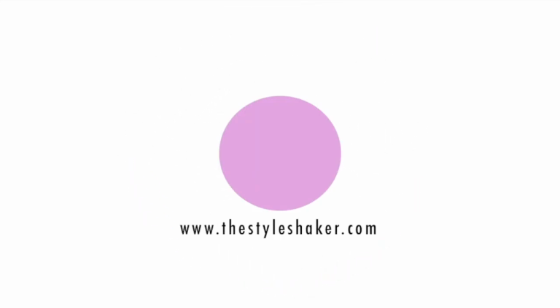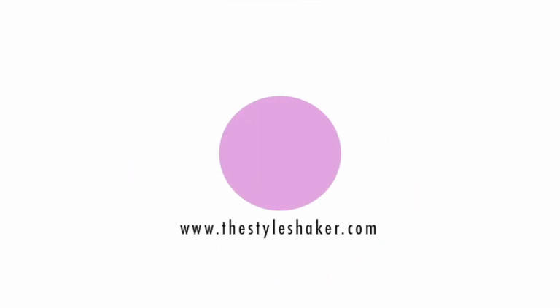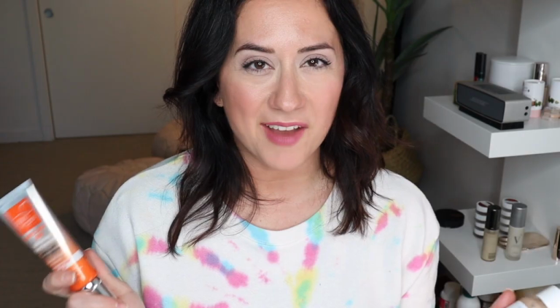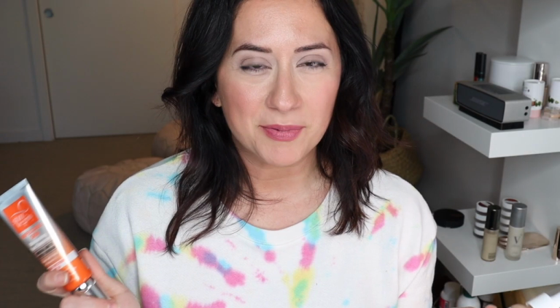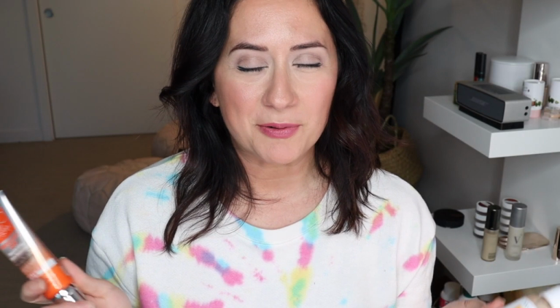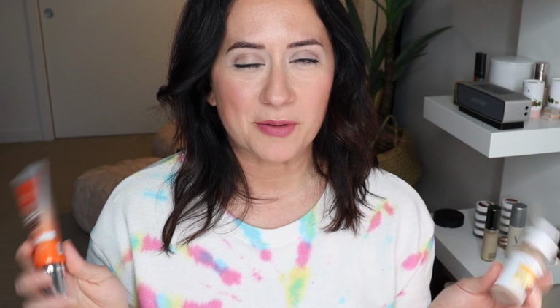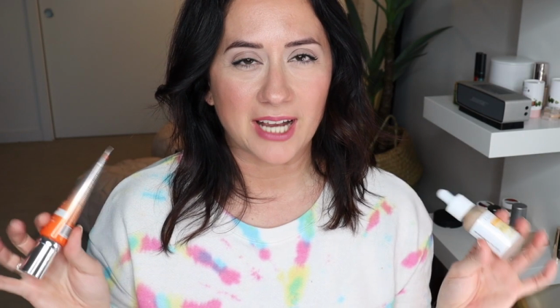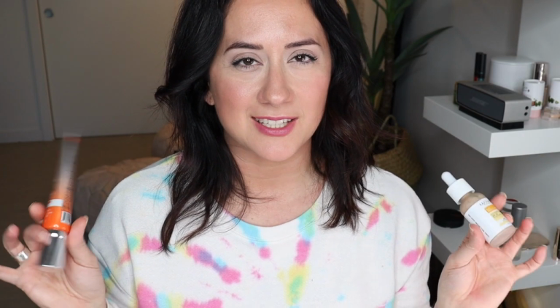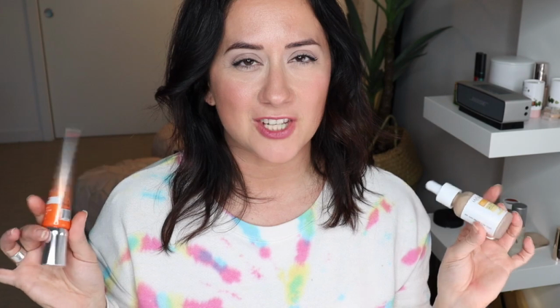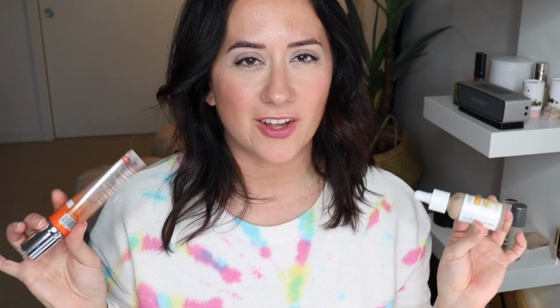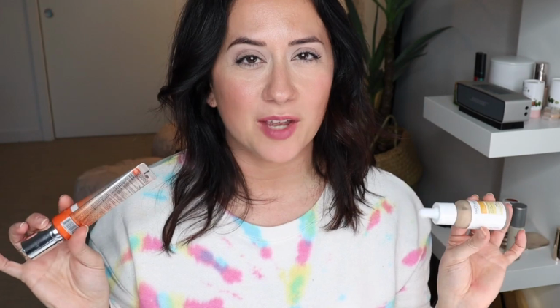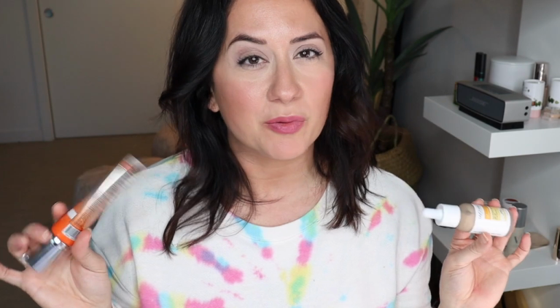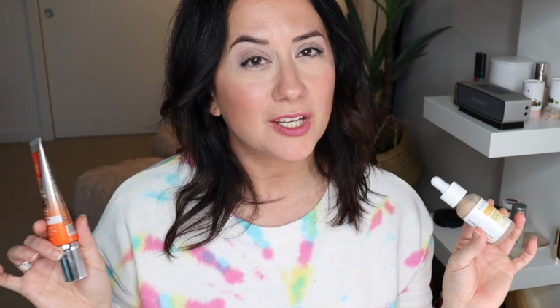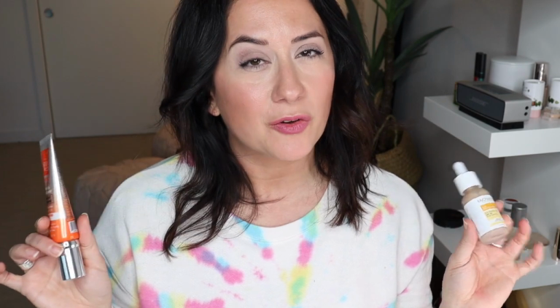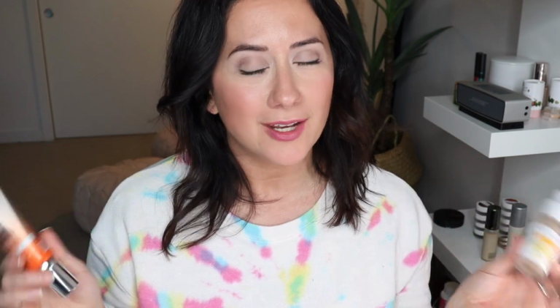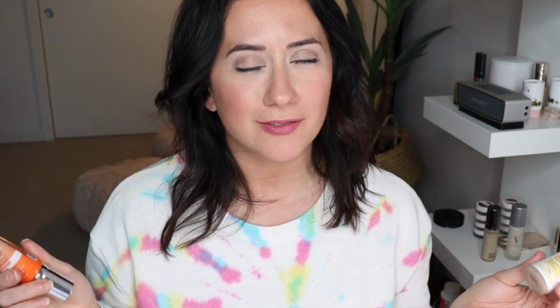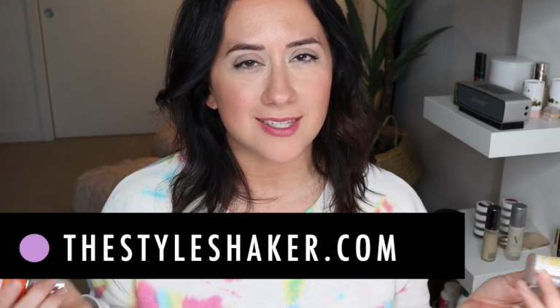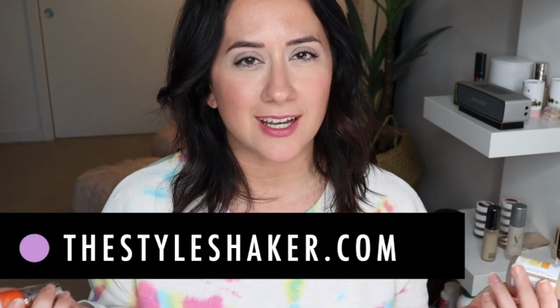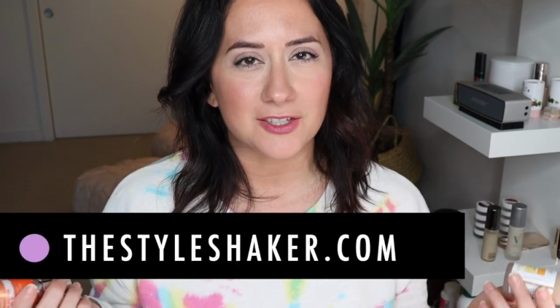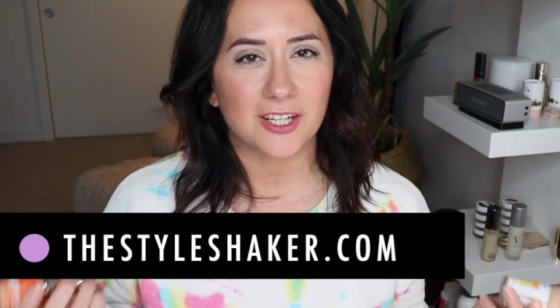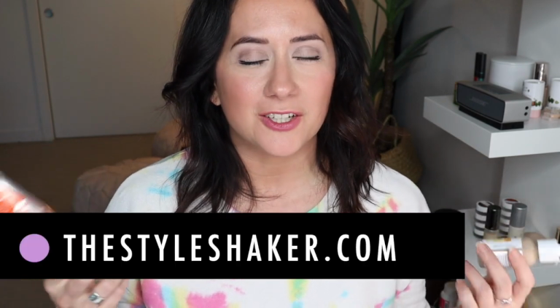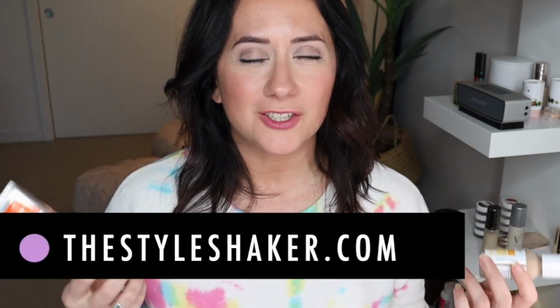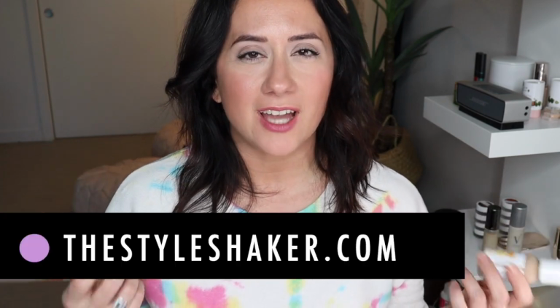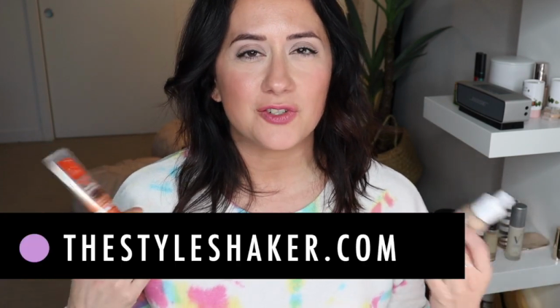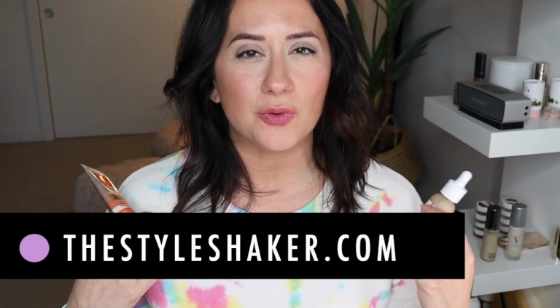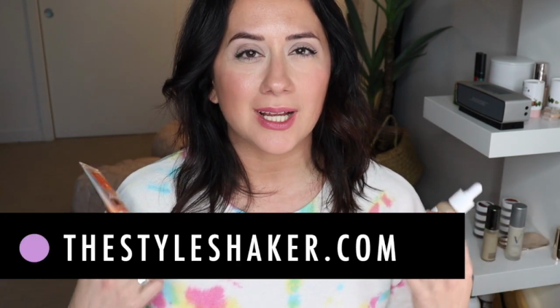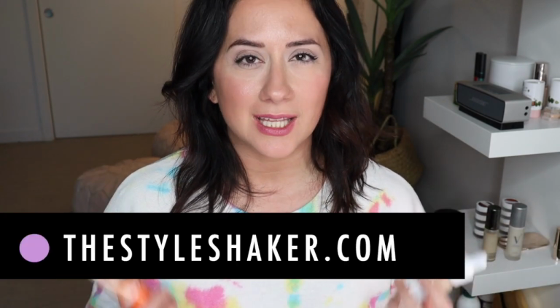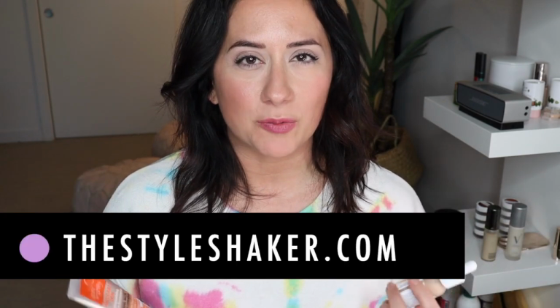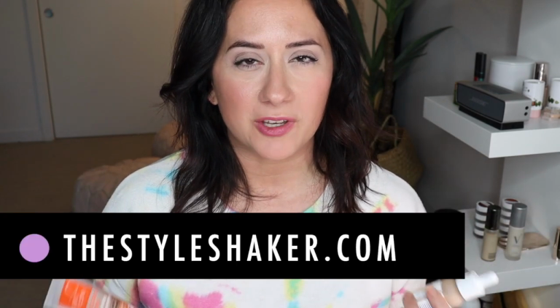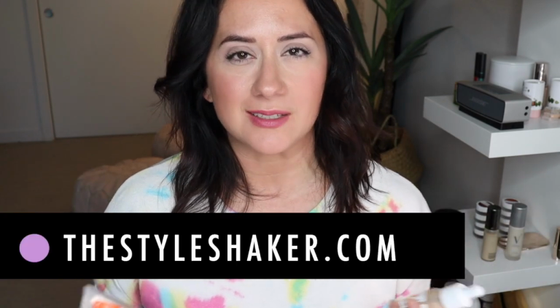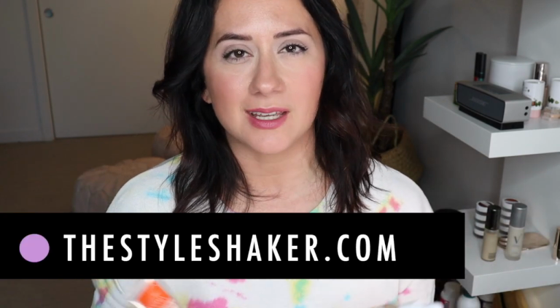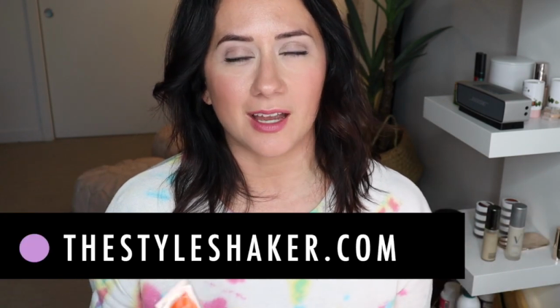Hey everybody, welcome back to the channel. I am Brit, creator of The Style Shaker, your guide to cleaner beauty and skincare.